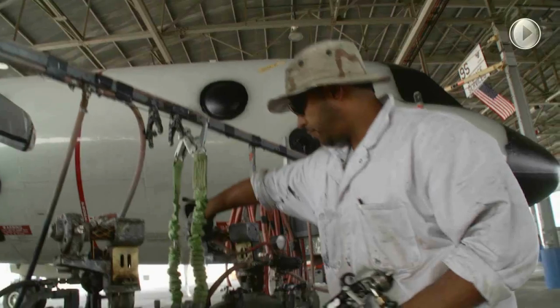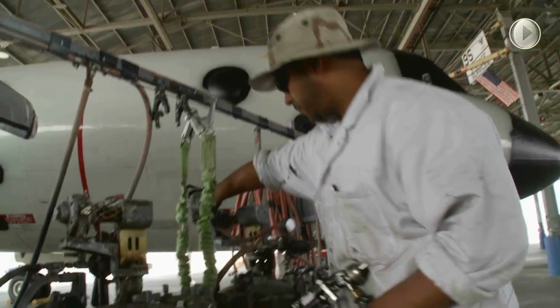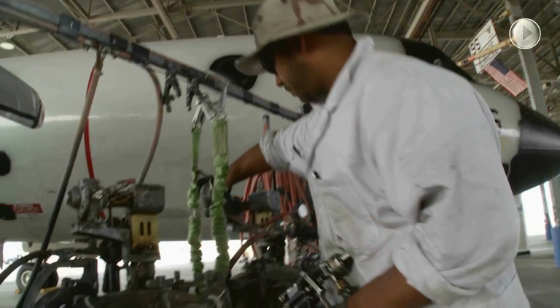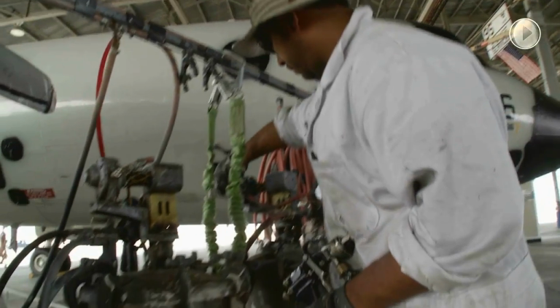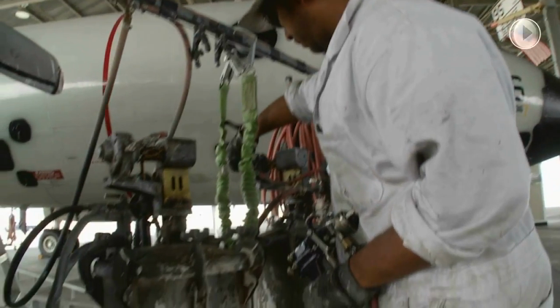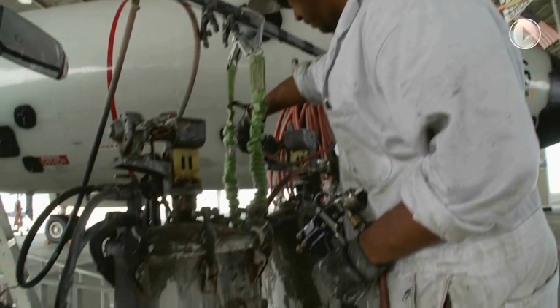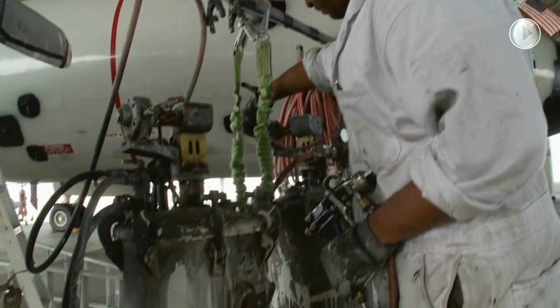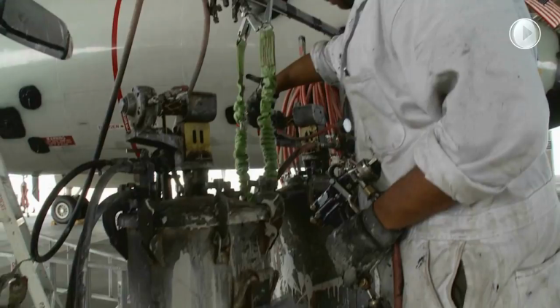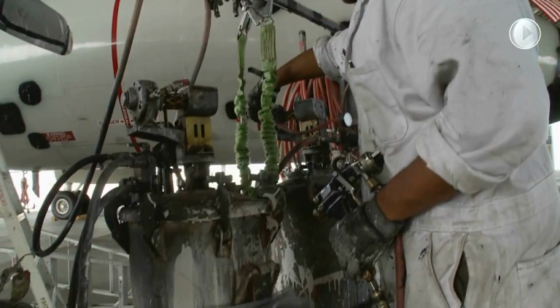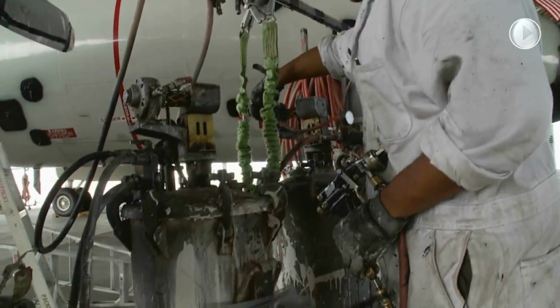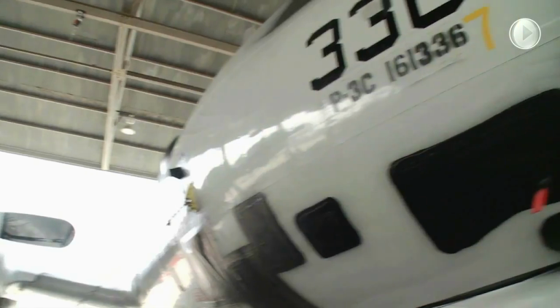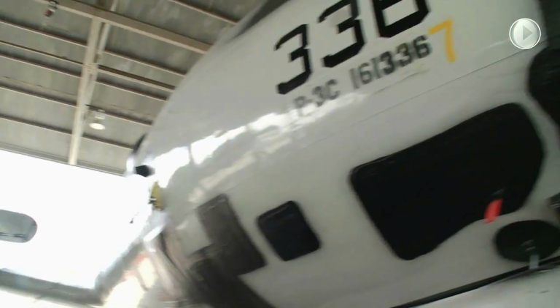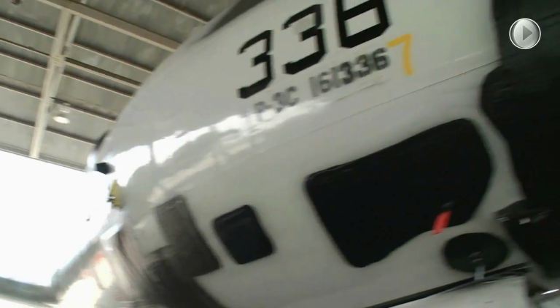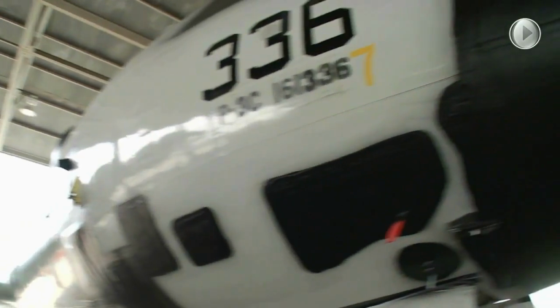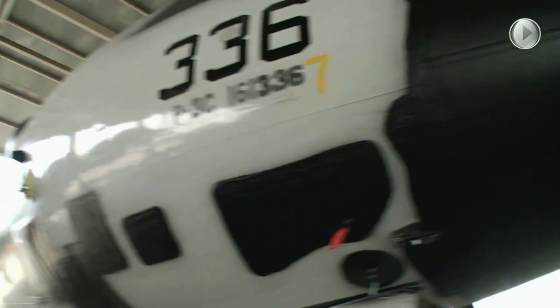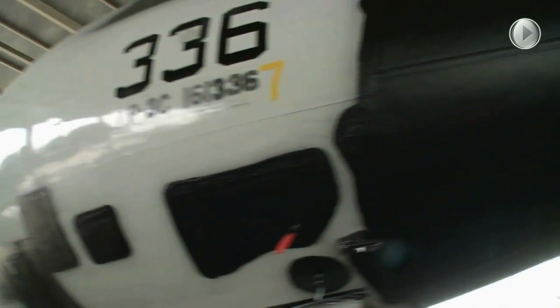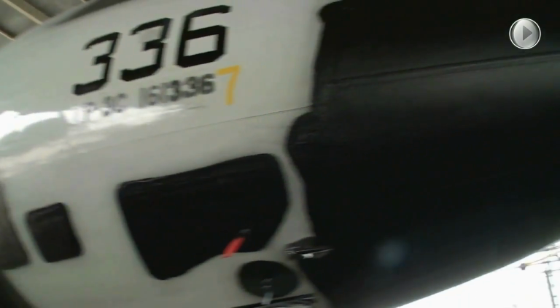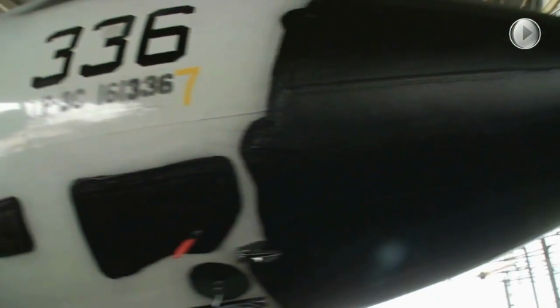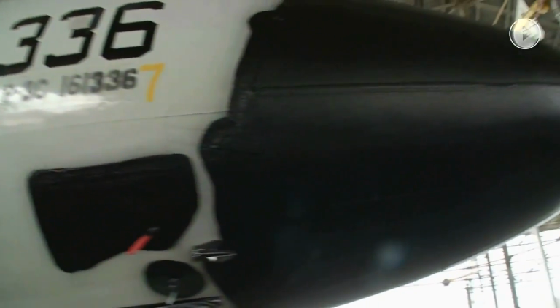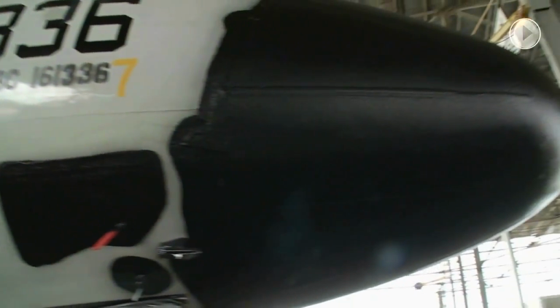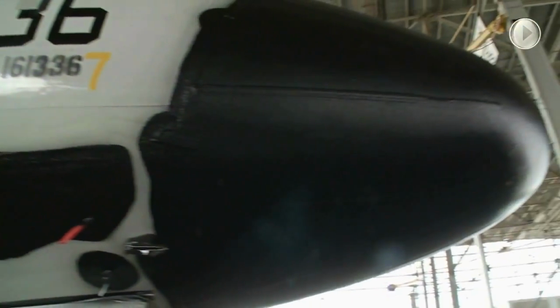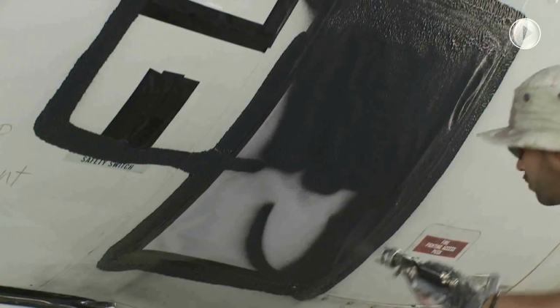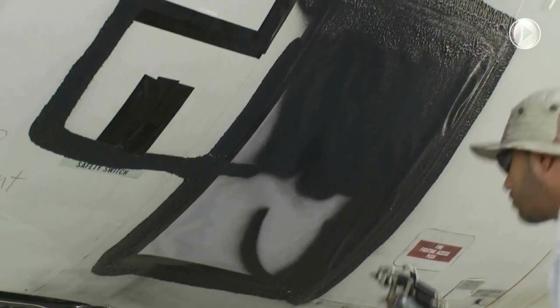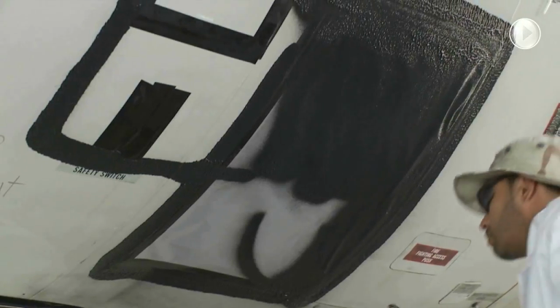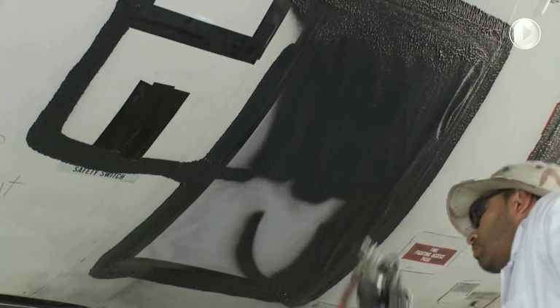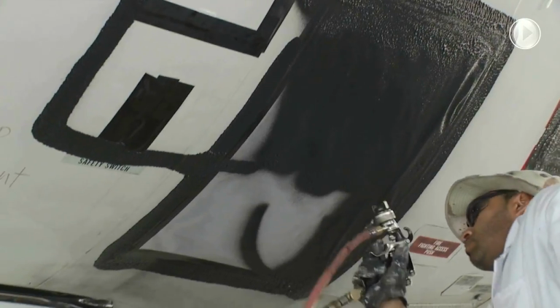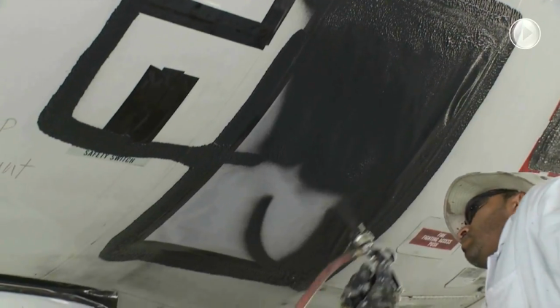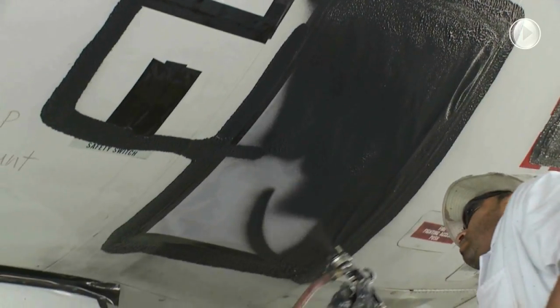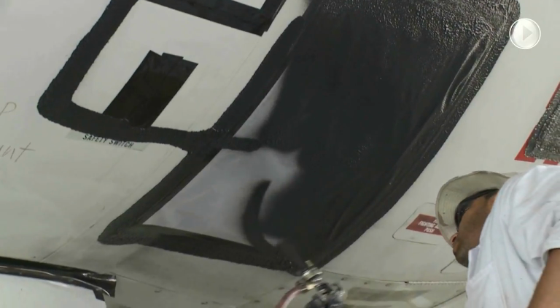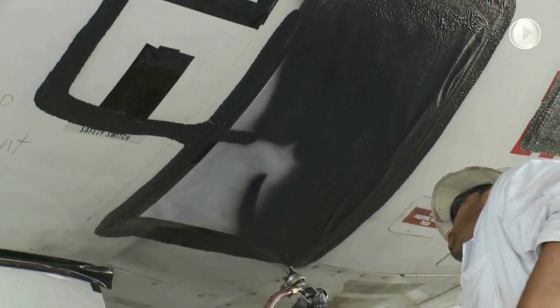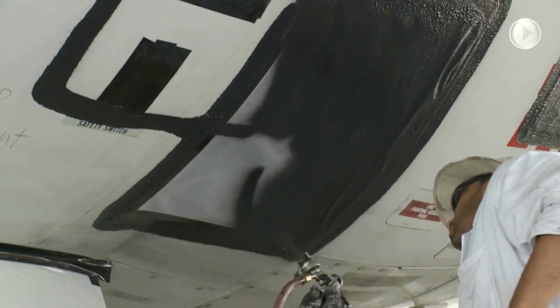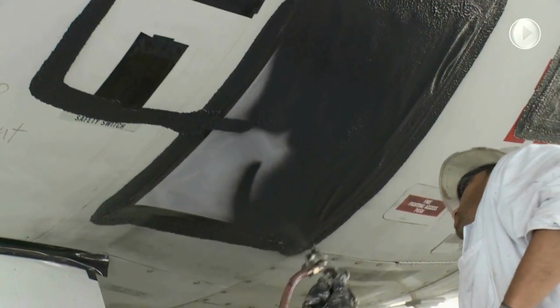Finally, aircraft are sealed with a non-toxic, water-based, latex-like strippable compound.